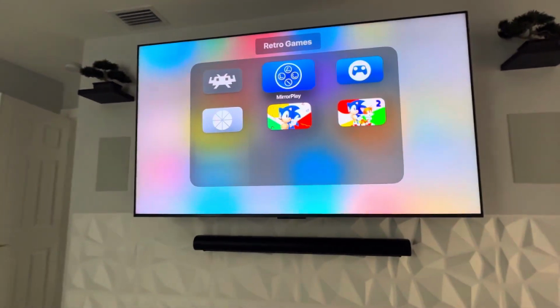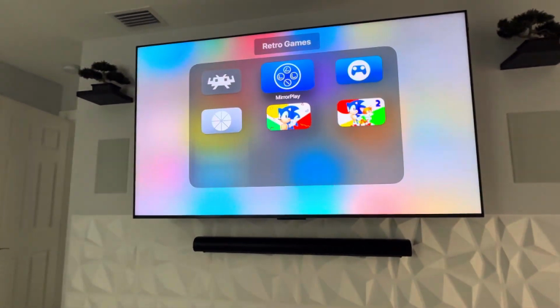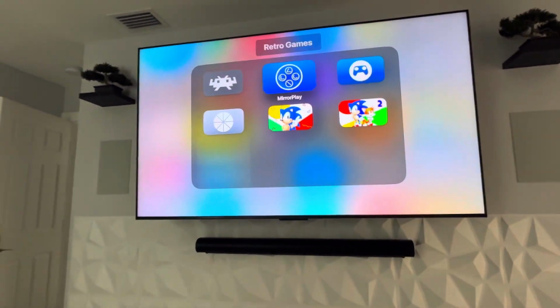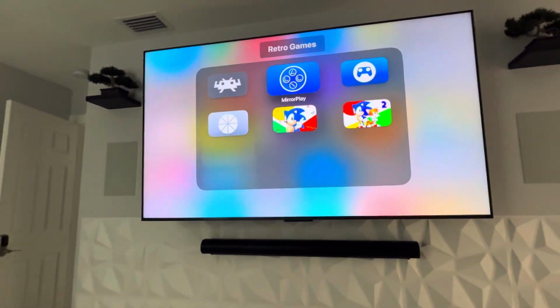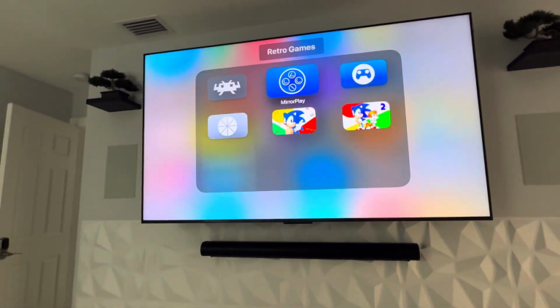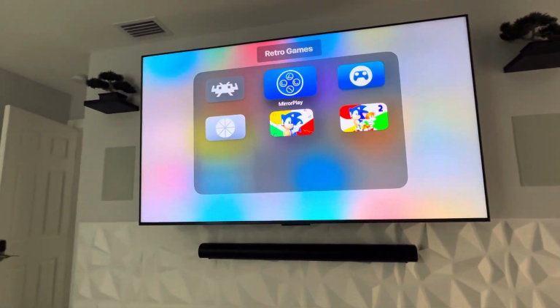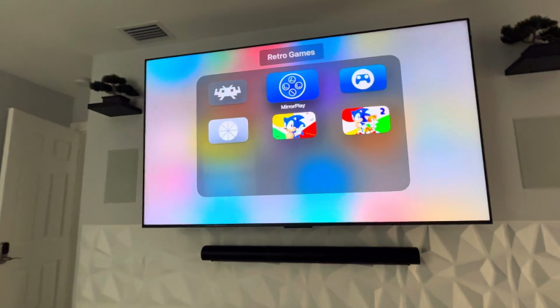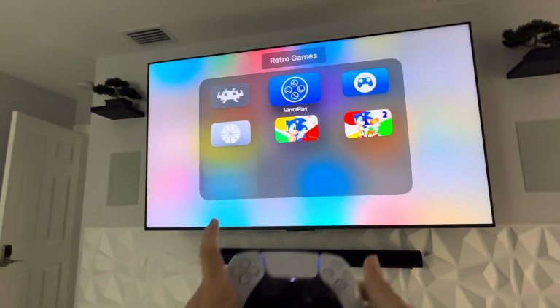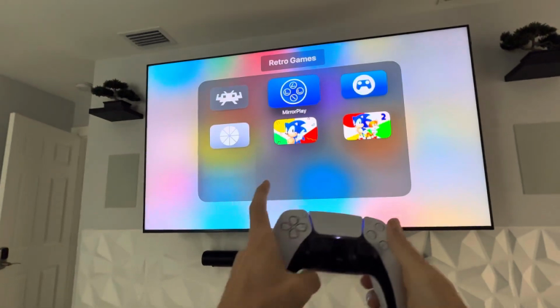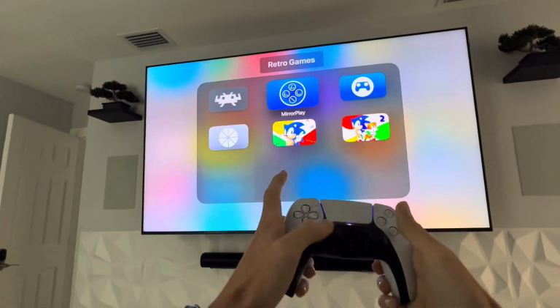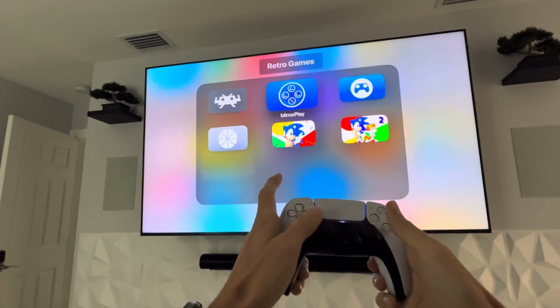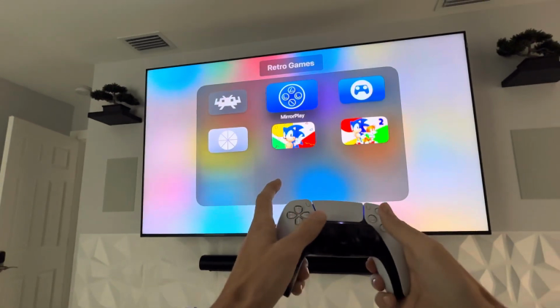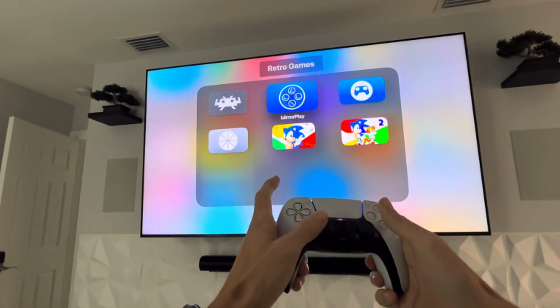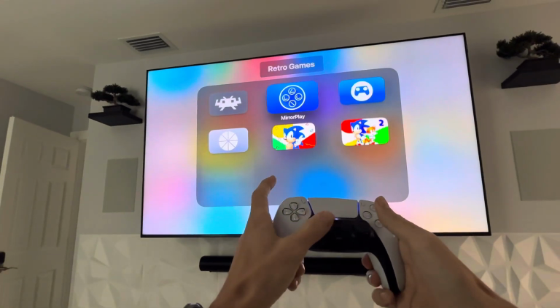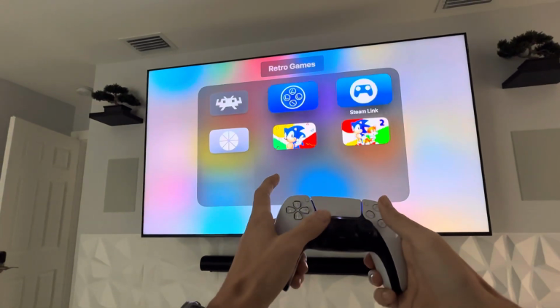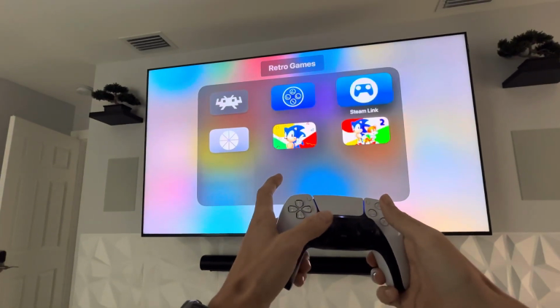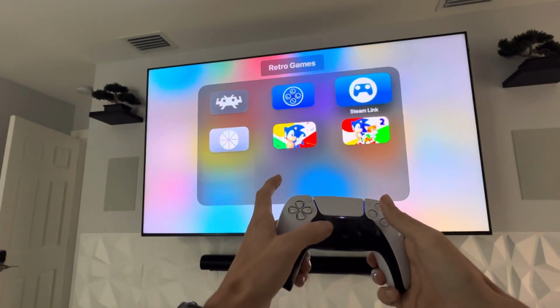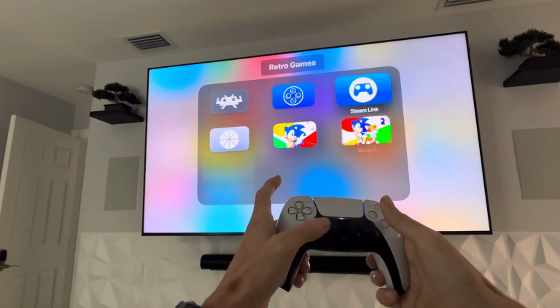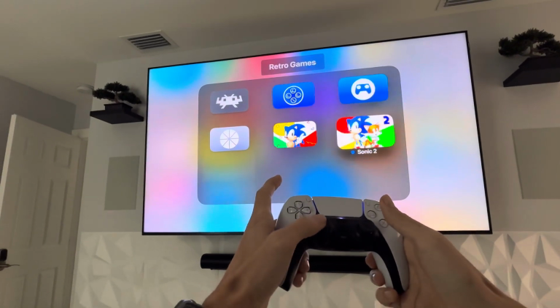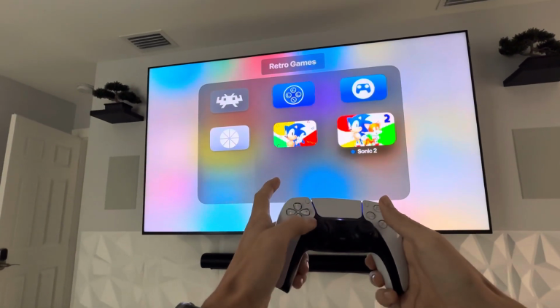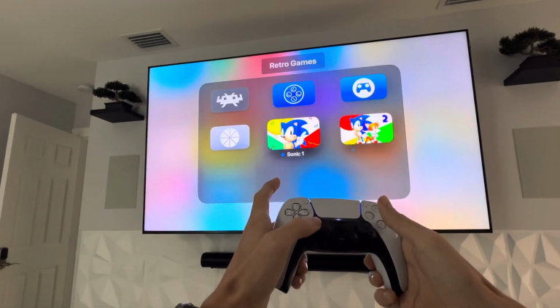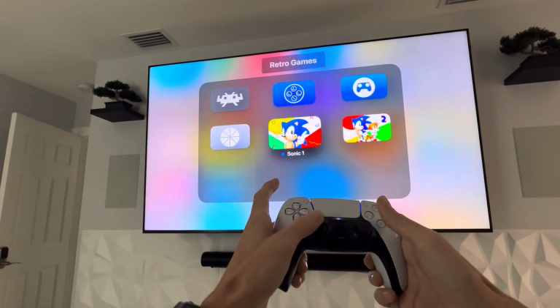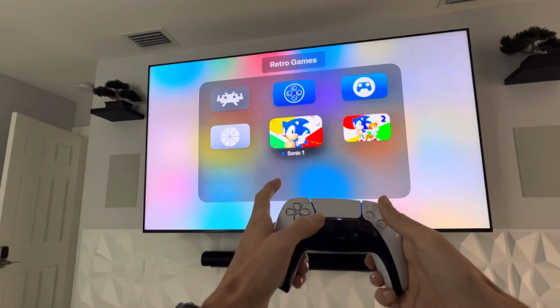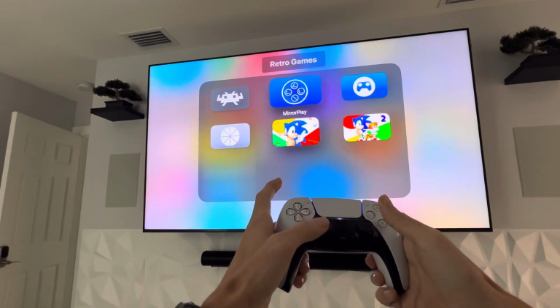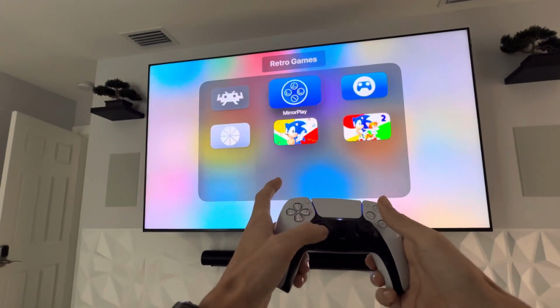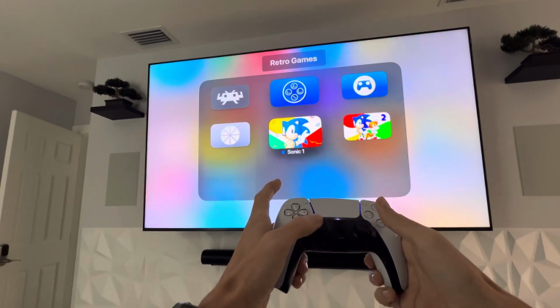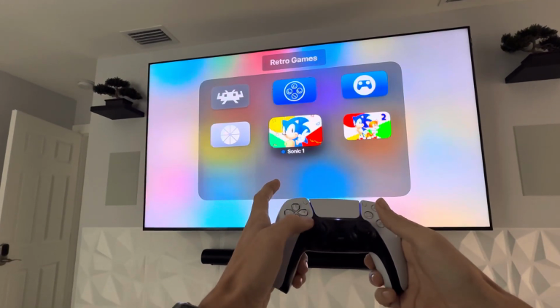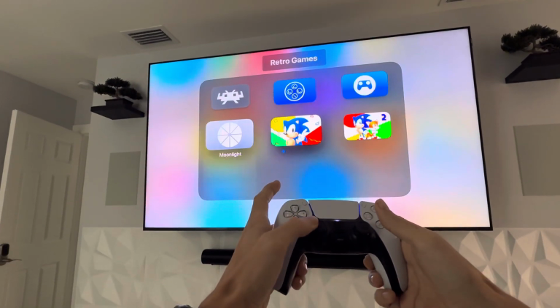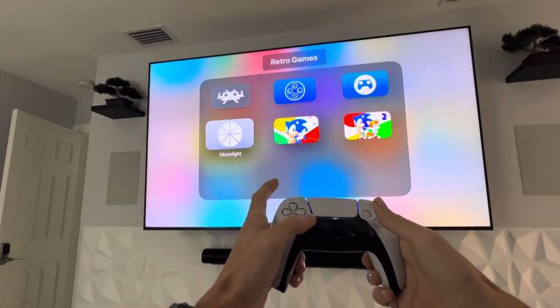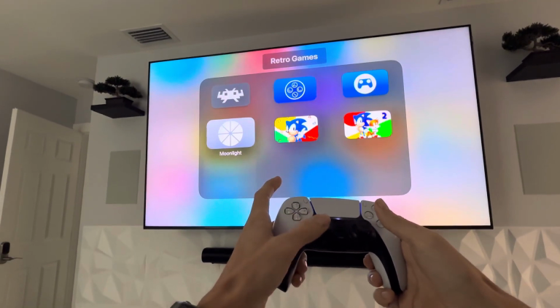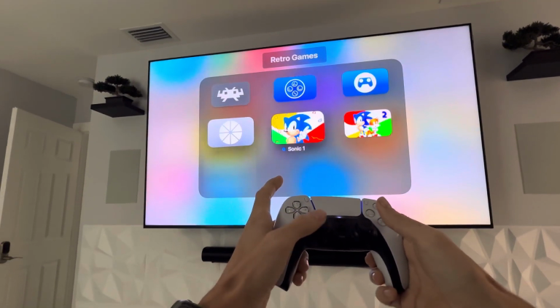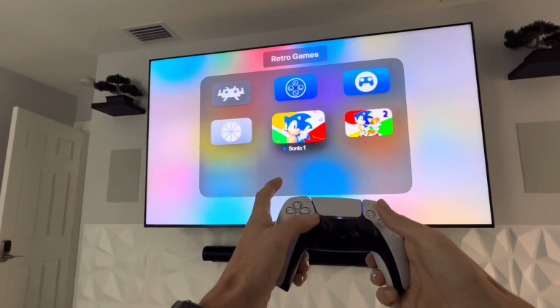Then the PlayStation 5 controller — also, I can move up, down, left, right in Apple TV.